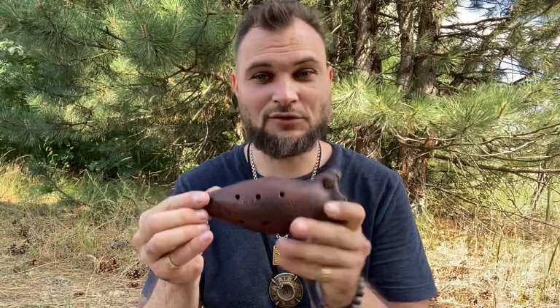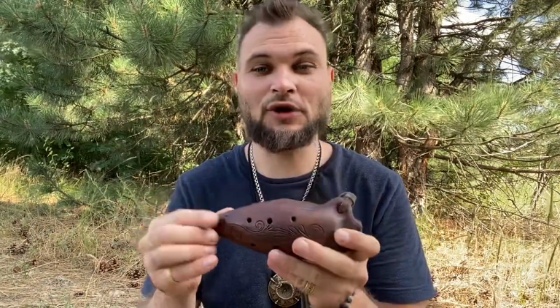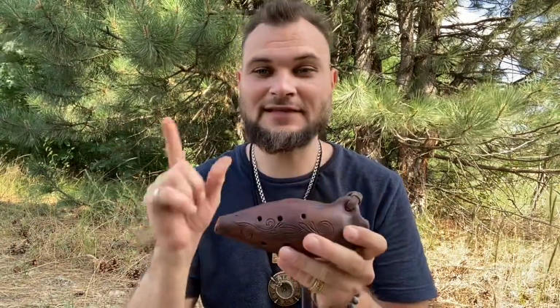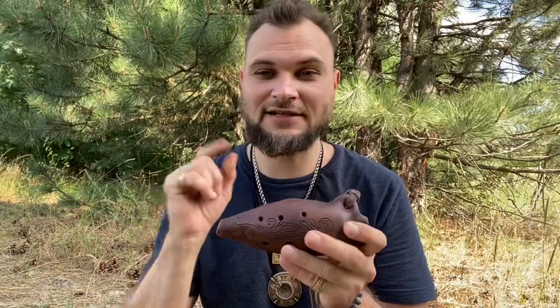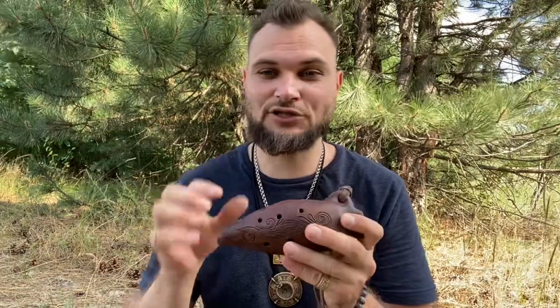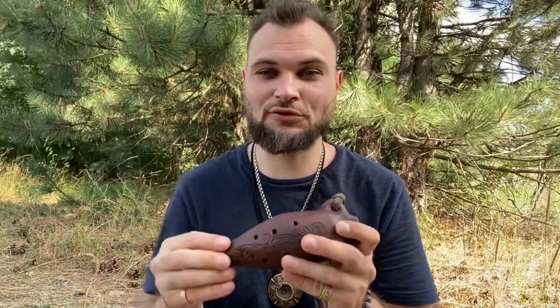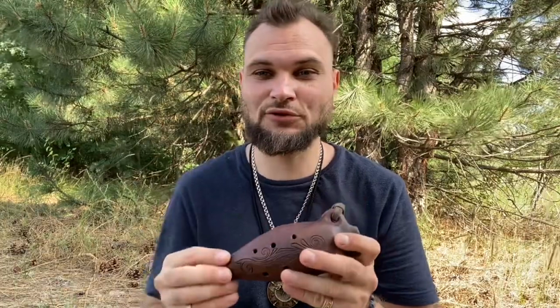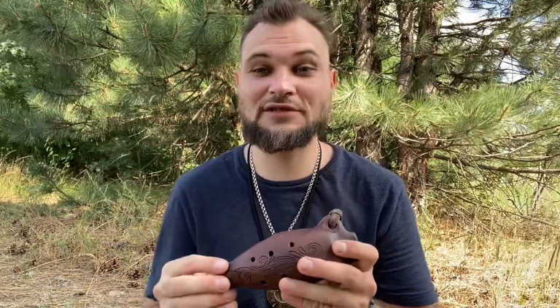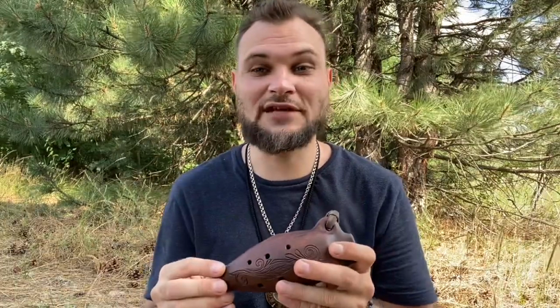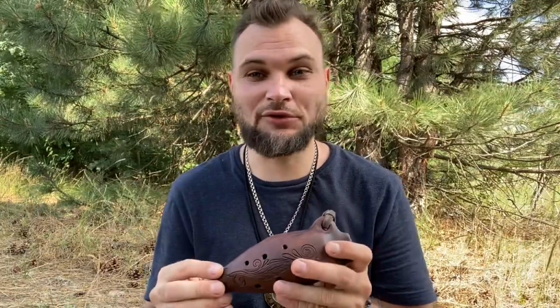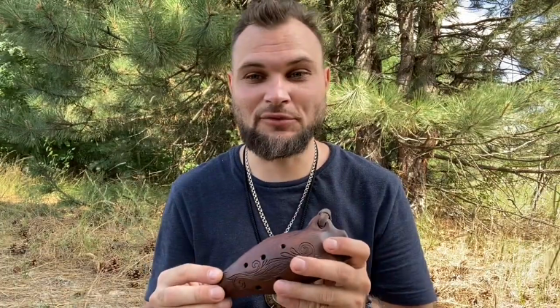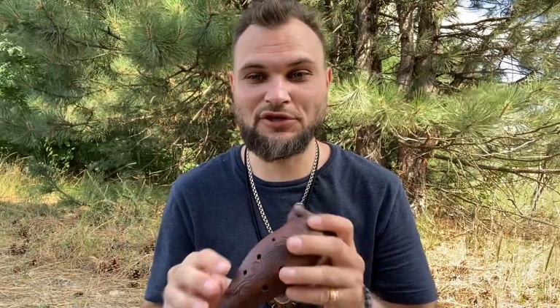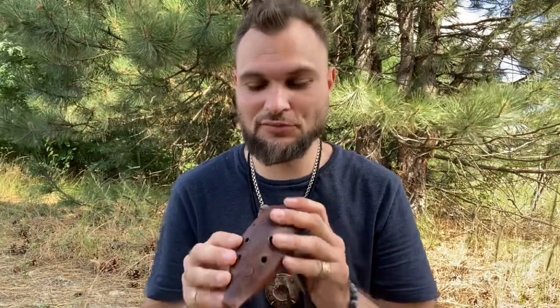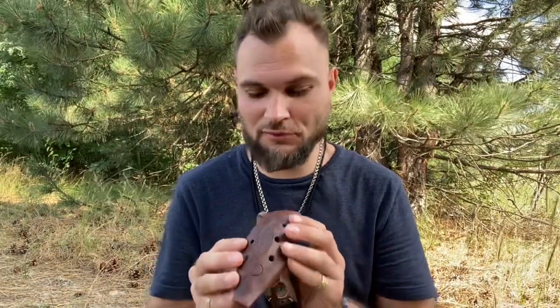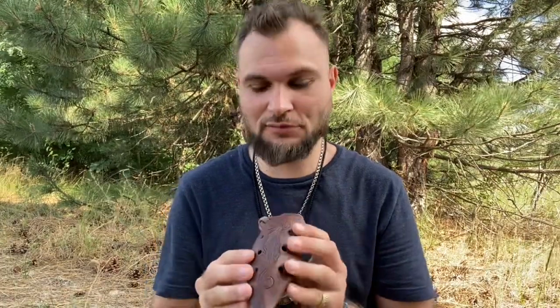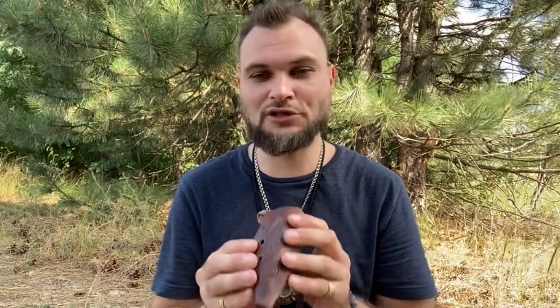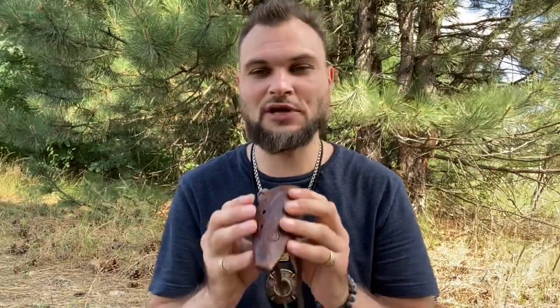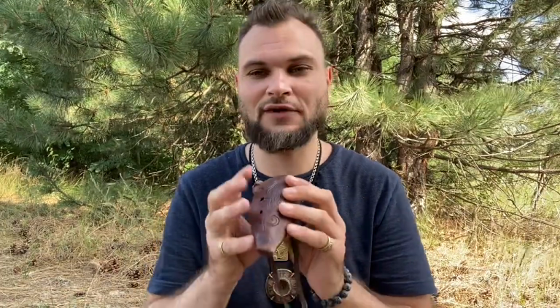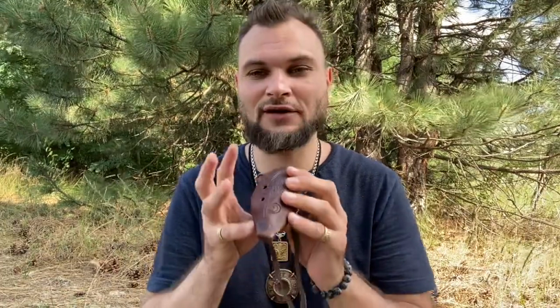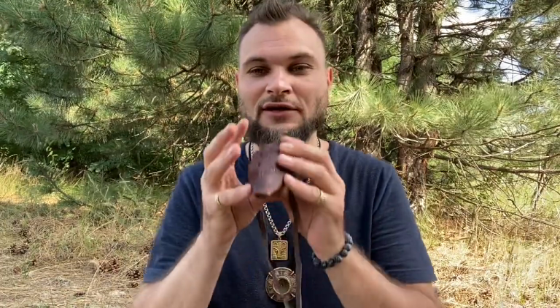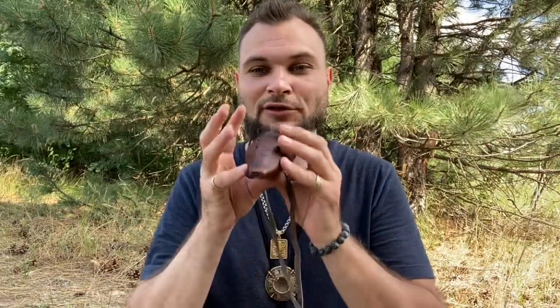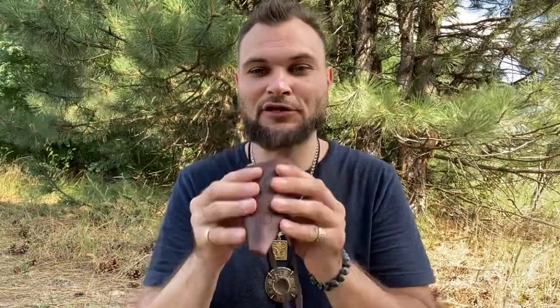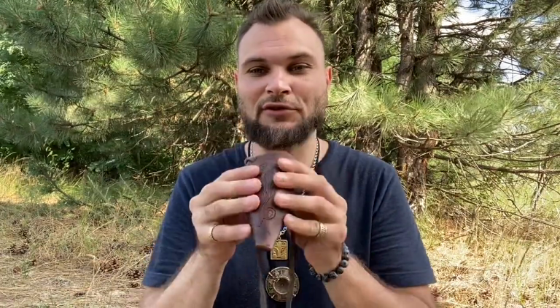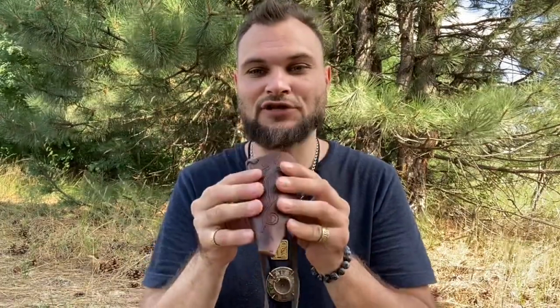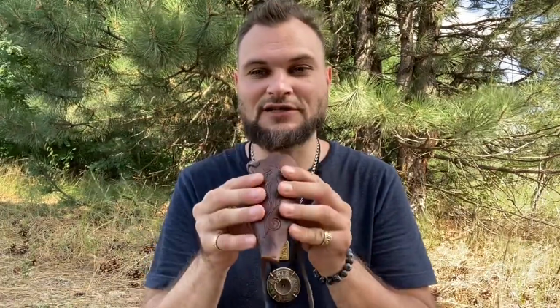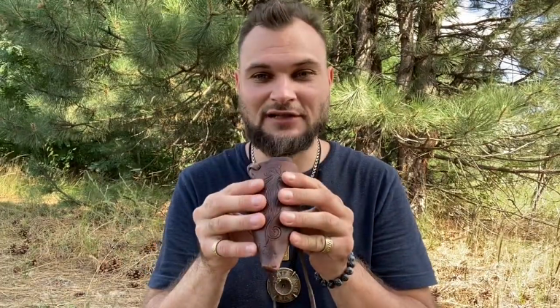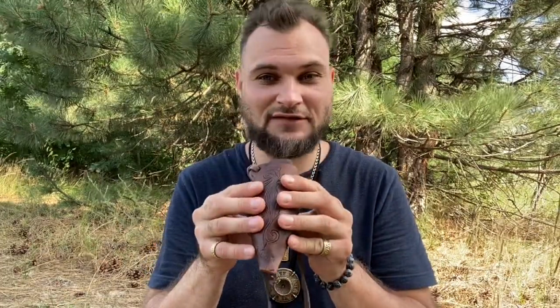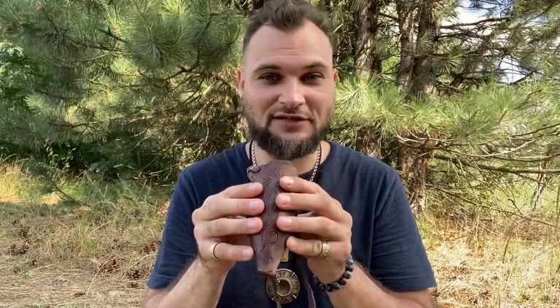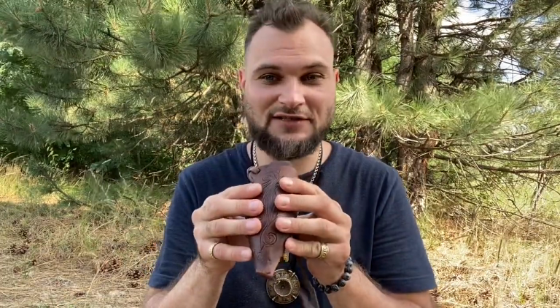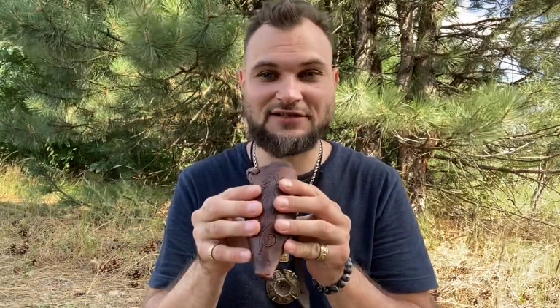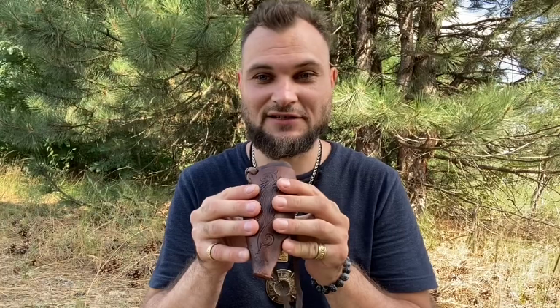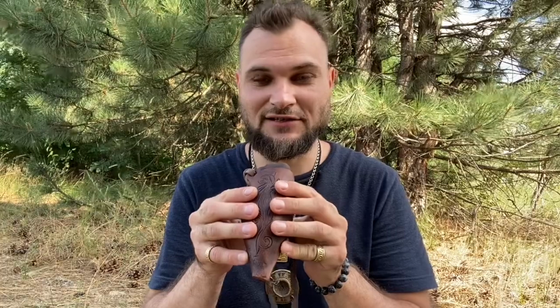Ну а это значит, что у нее 7 нот. Почему? Потому что первая нота получается, когда все отверстия закрыты.